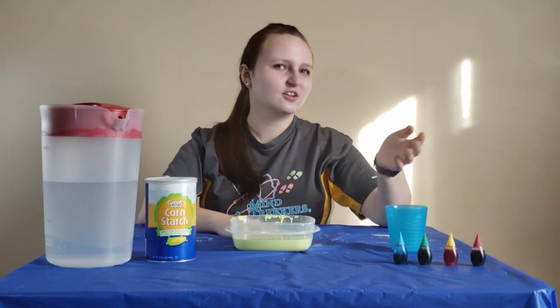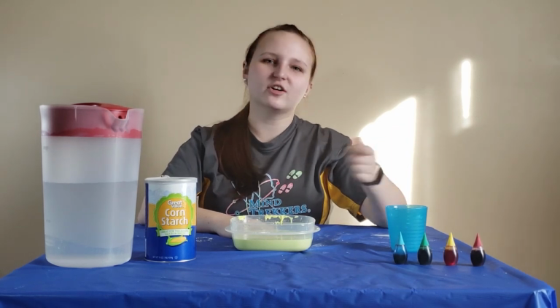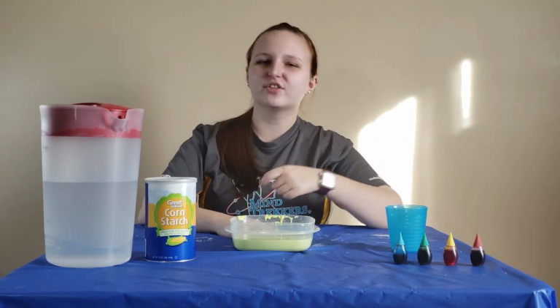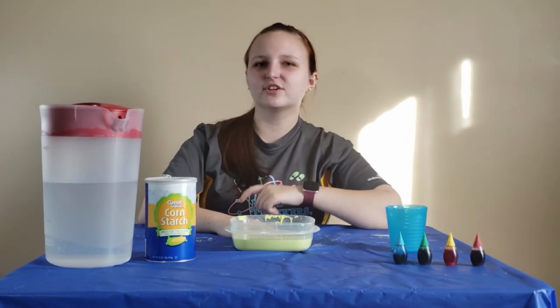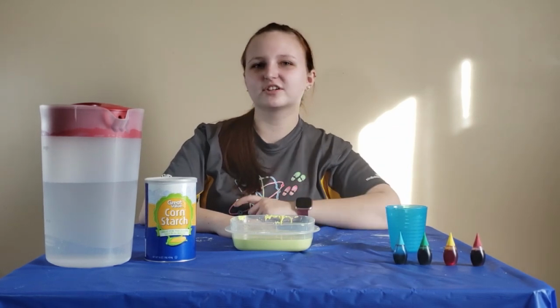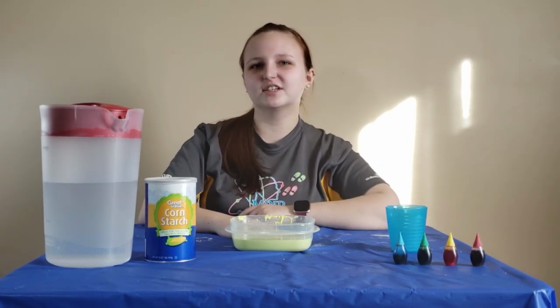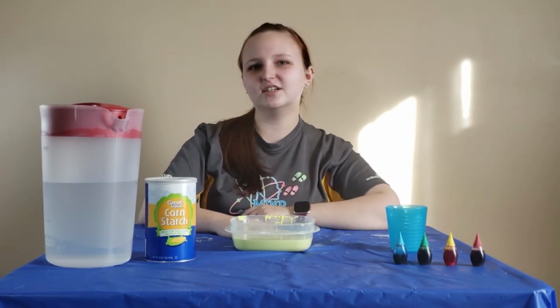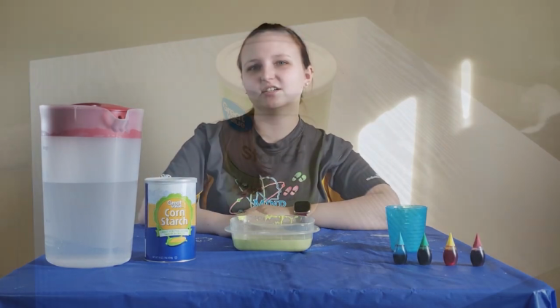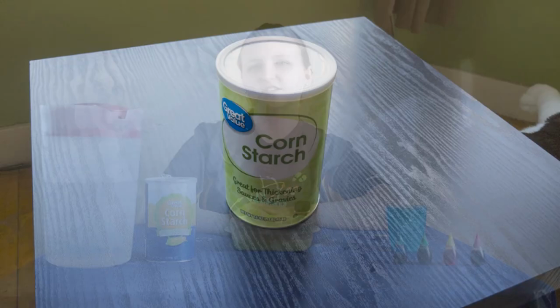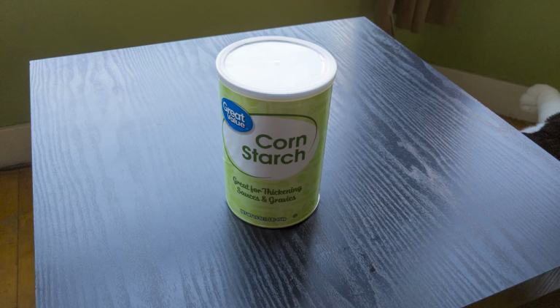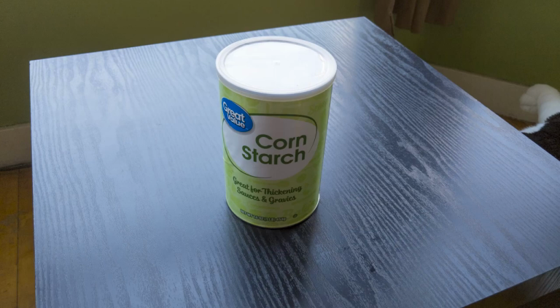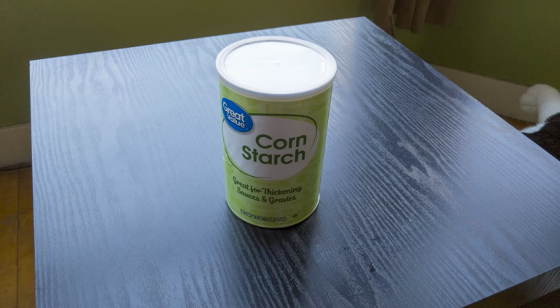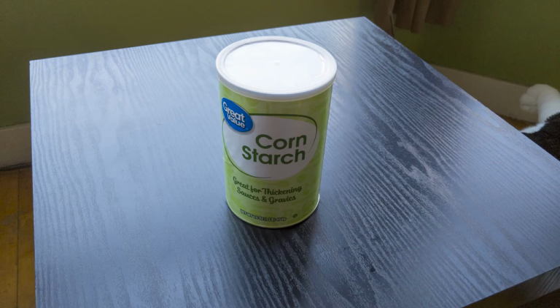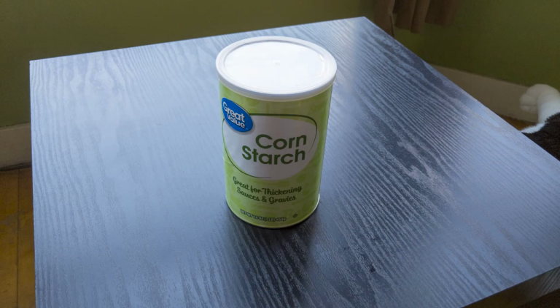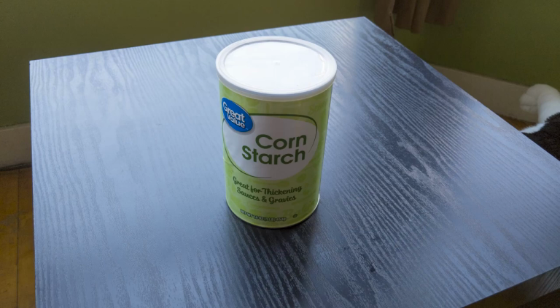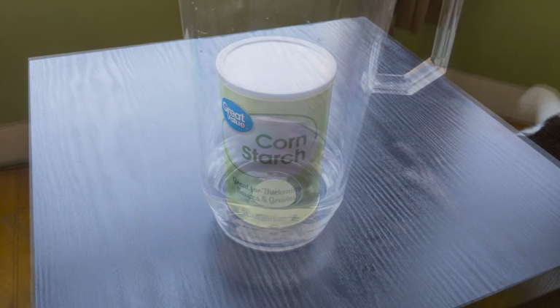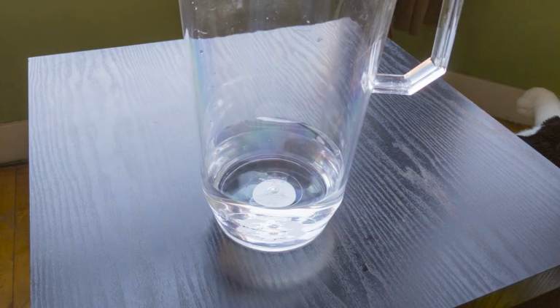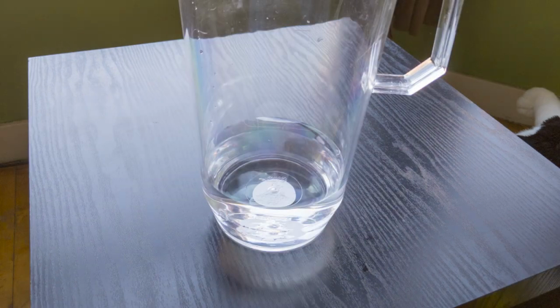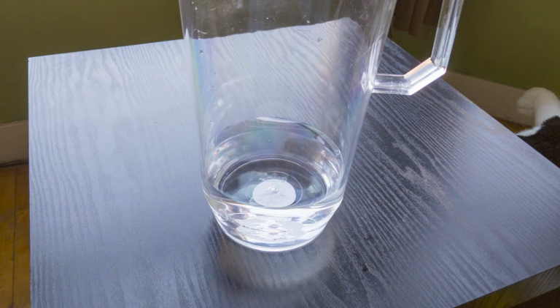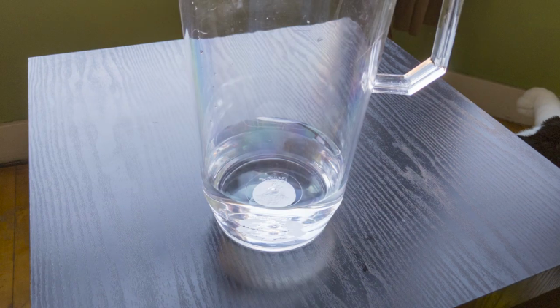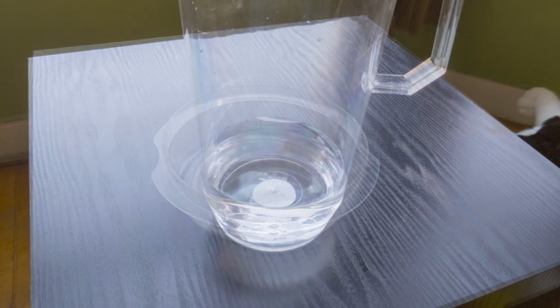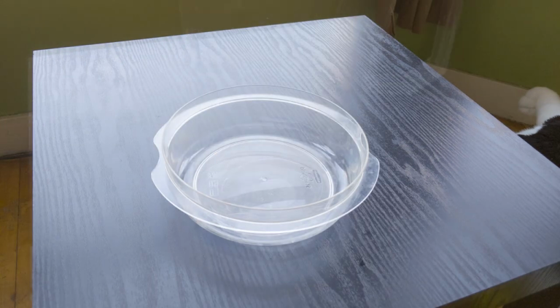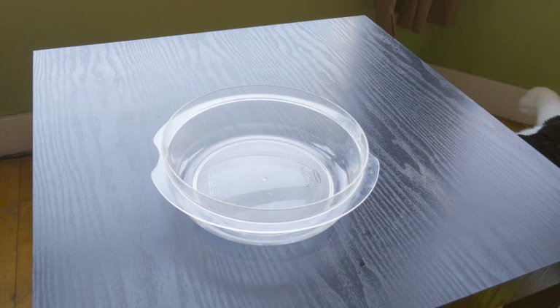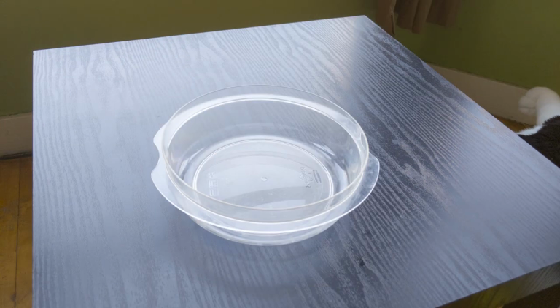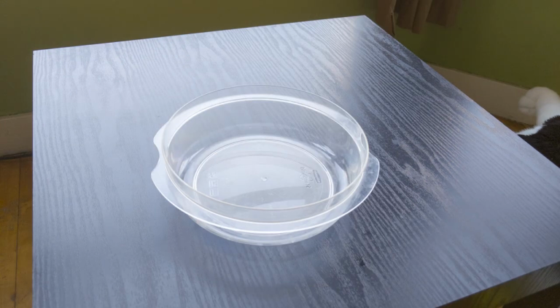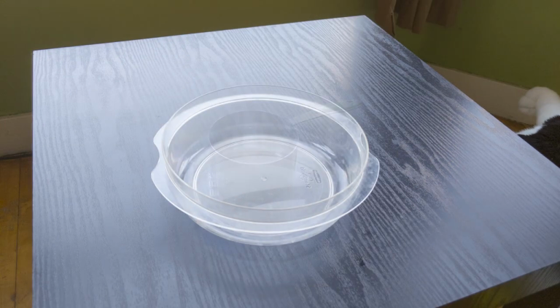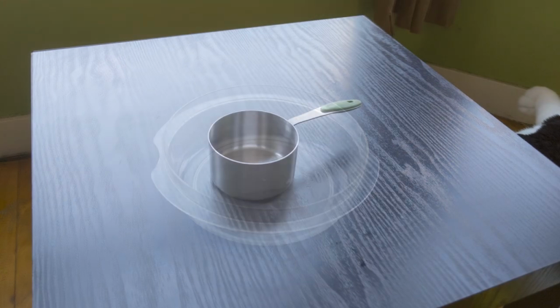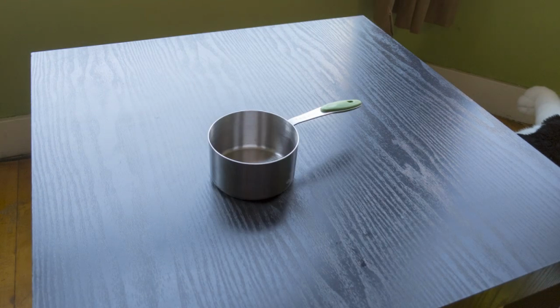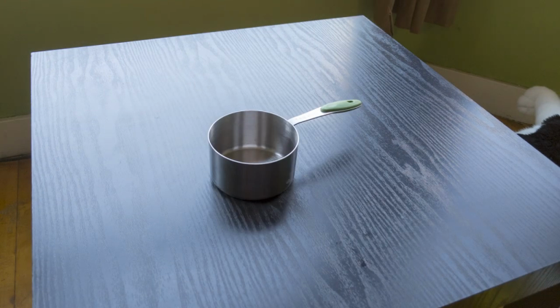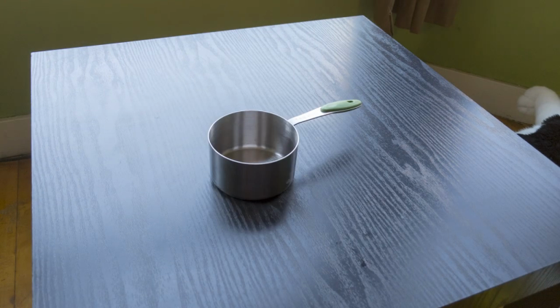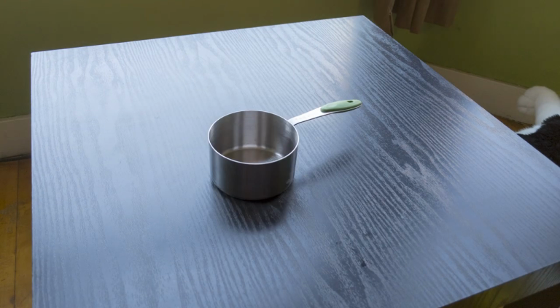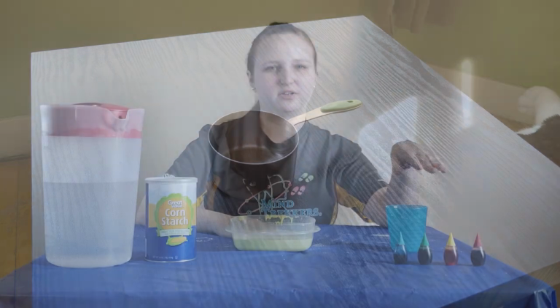All that you're going to need is some cornstarch, some water, a bowl, and something to measure with.